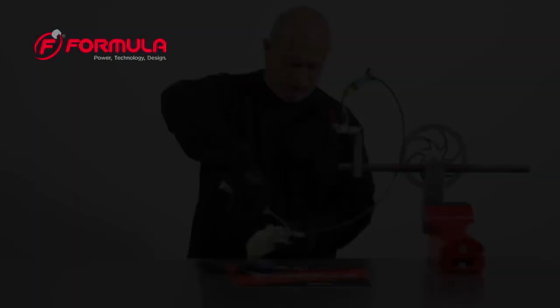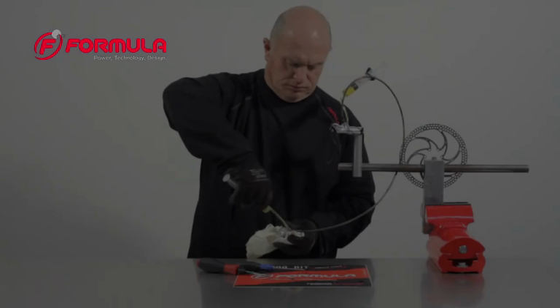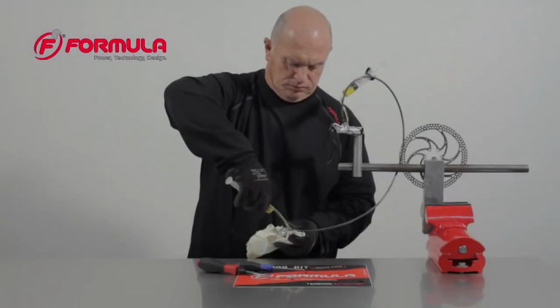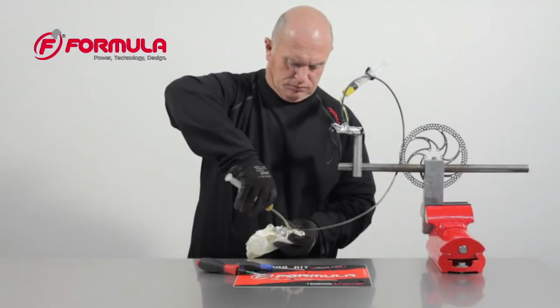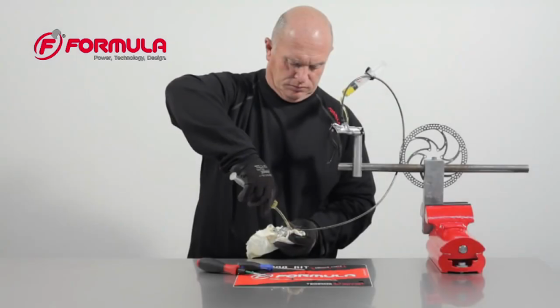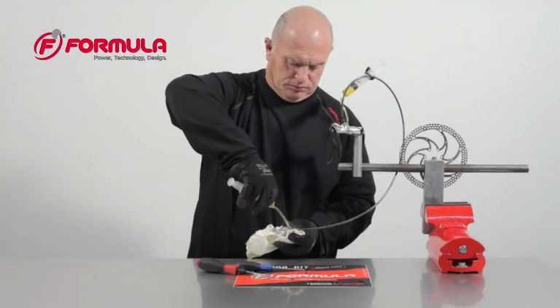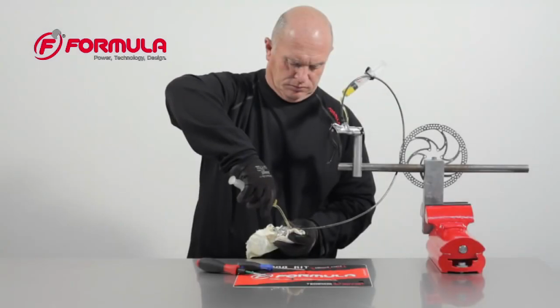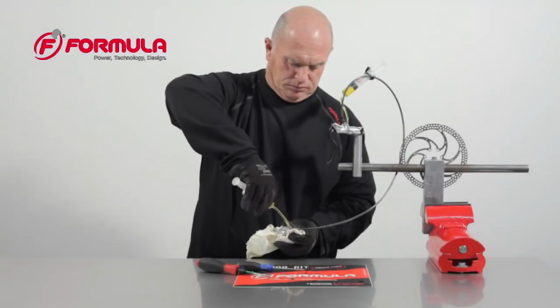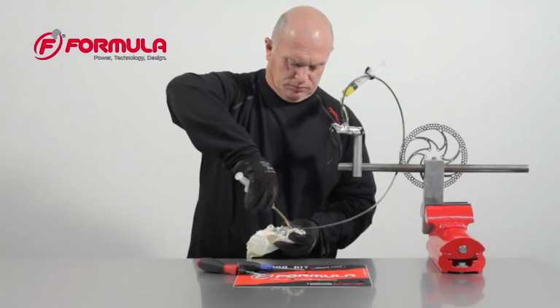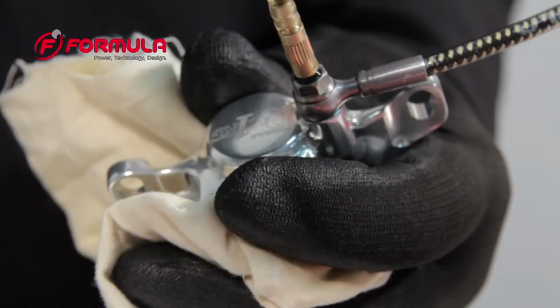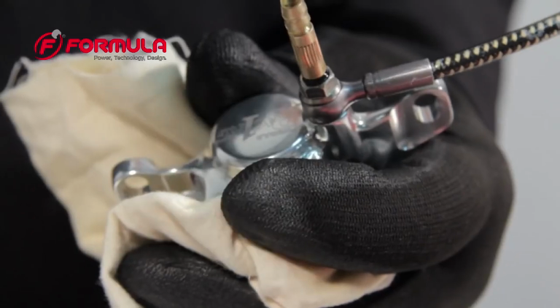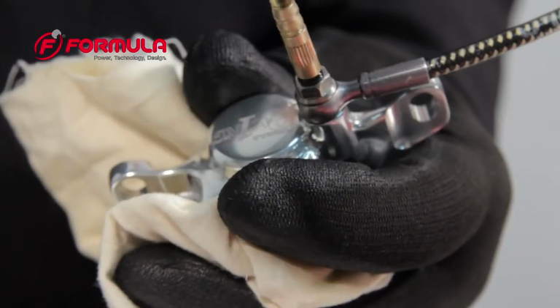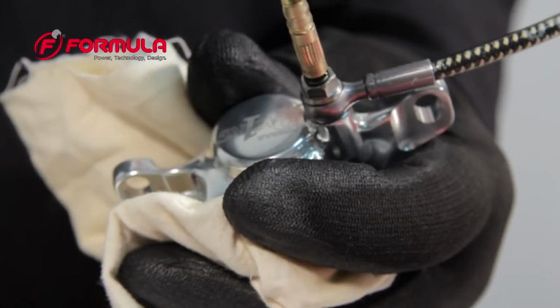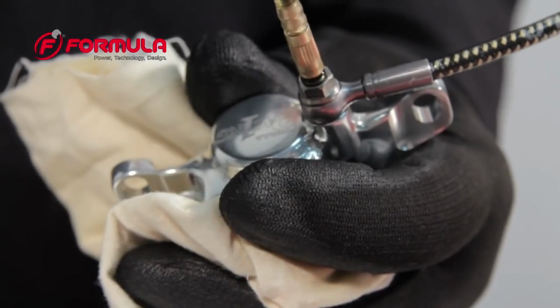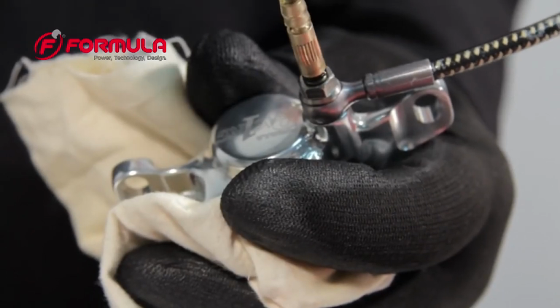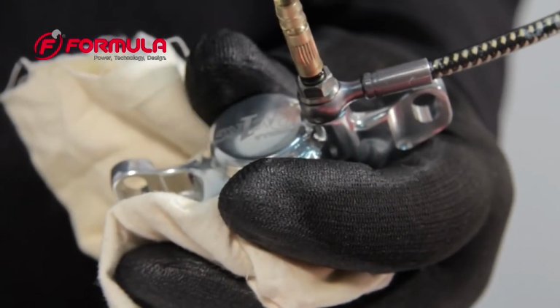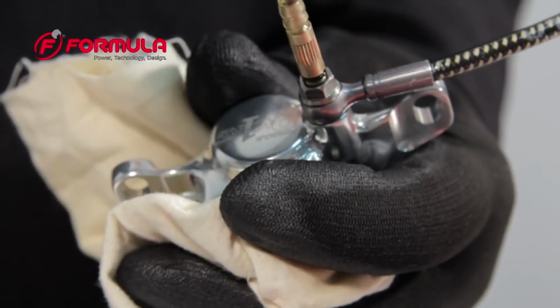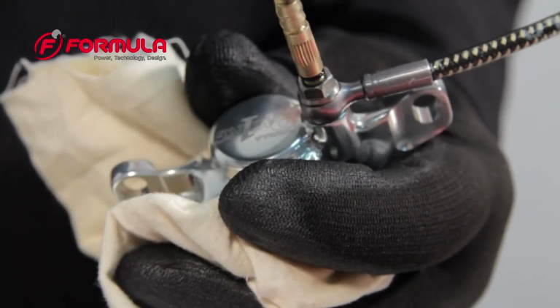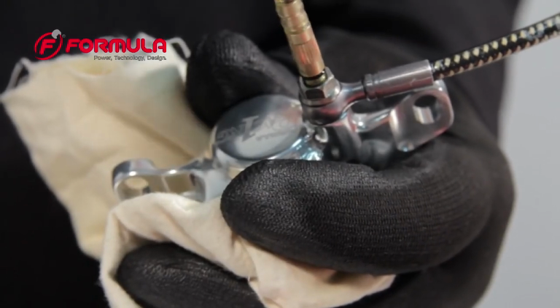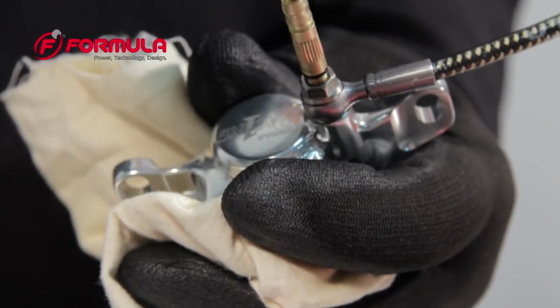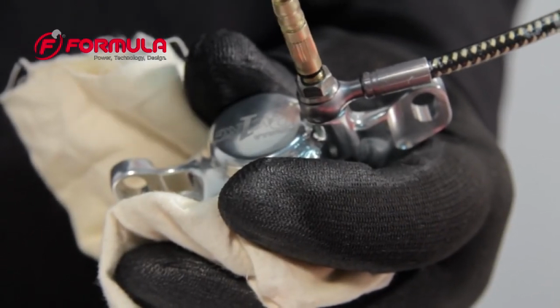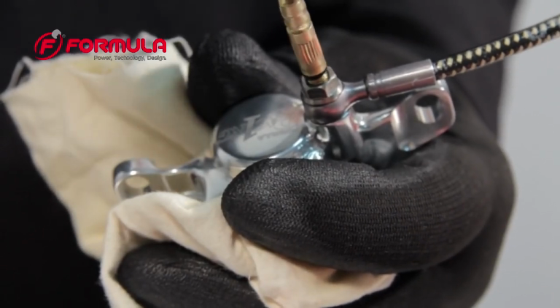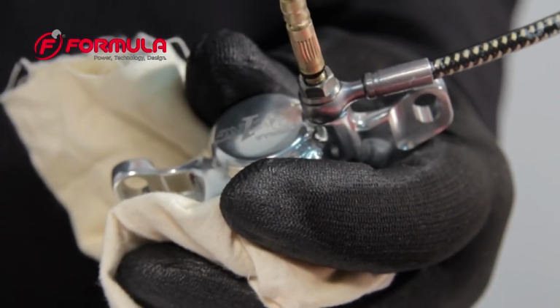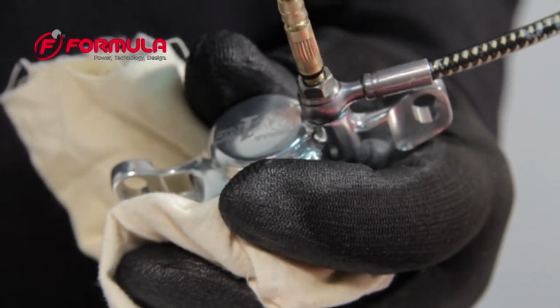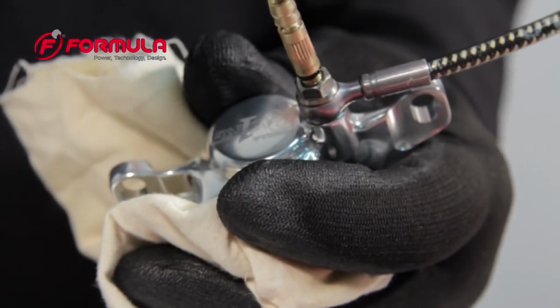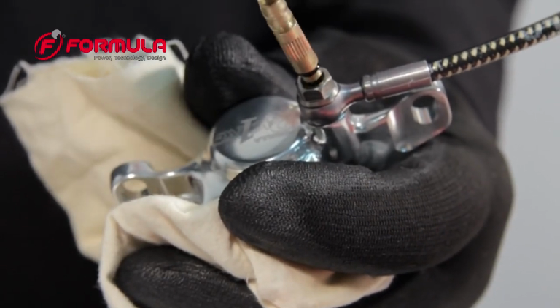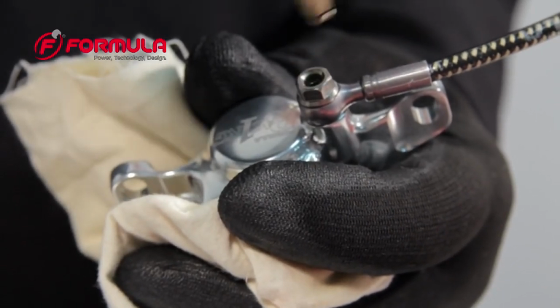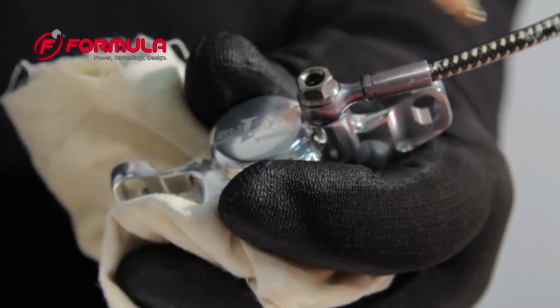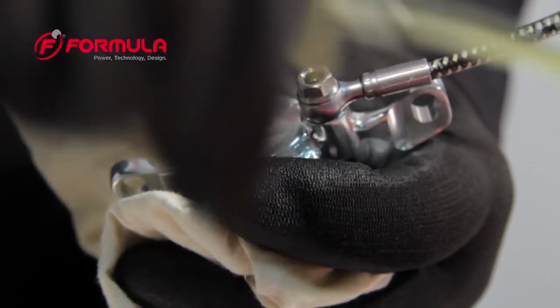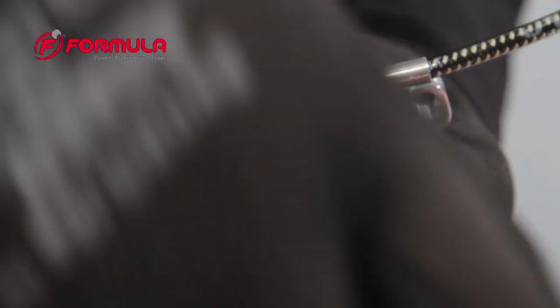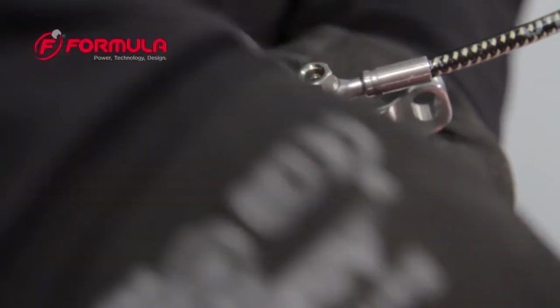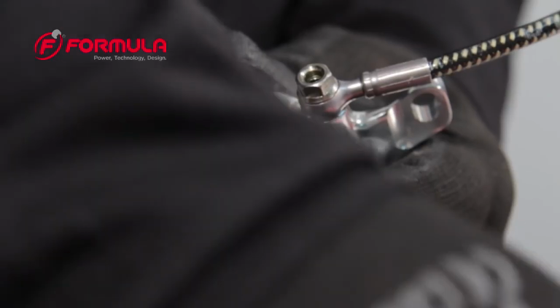Using a rag to soak up any spilled brake fluid, remove the caliper syringe and install the bleed port screw.